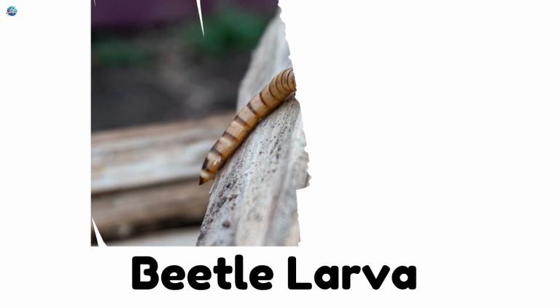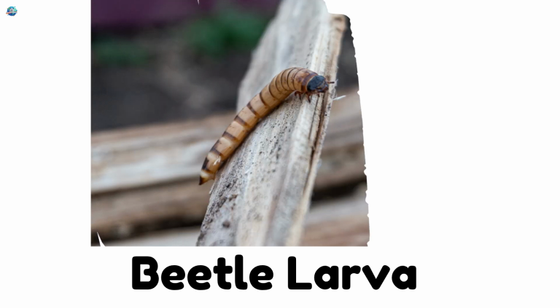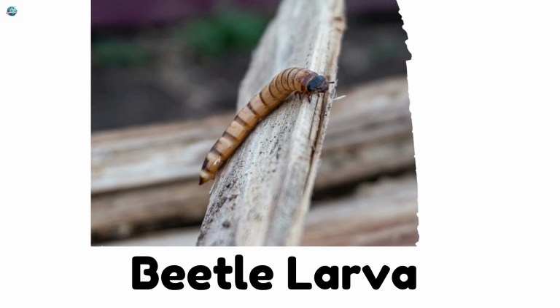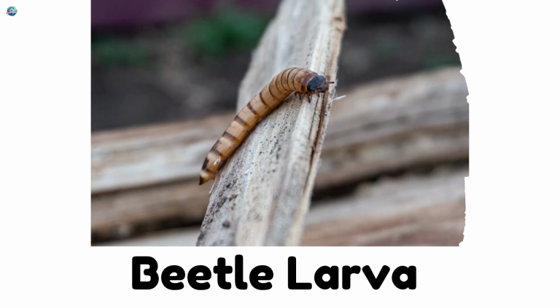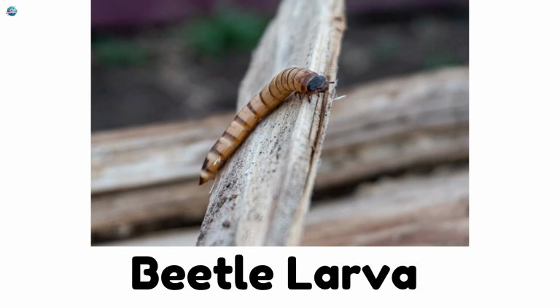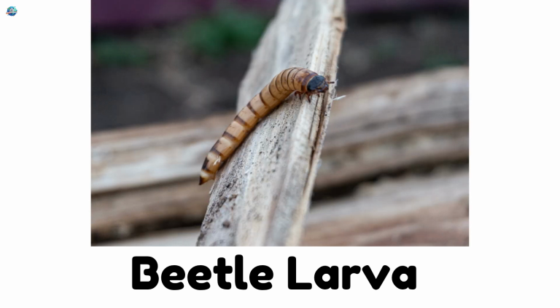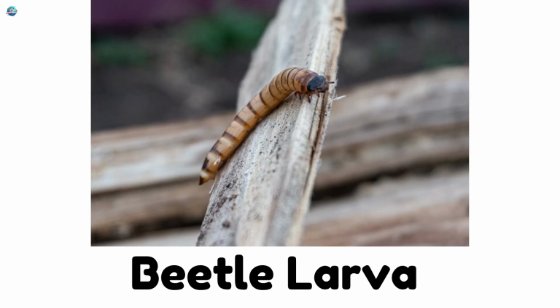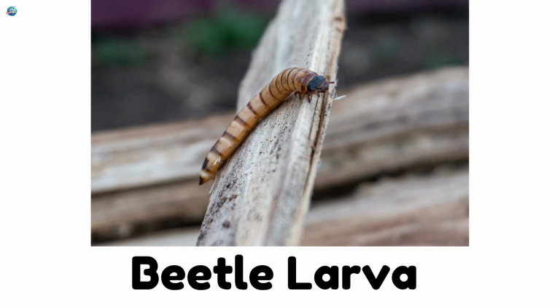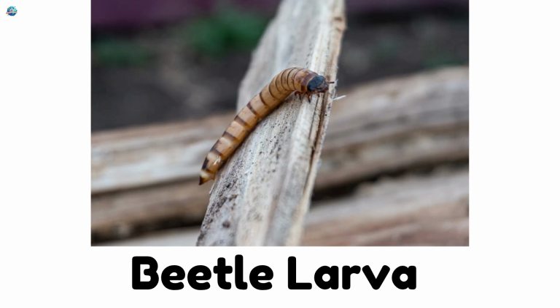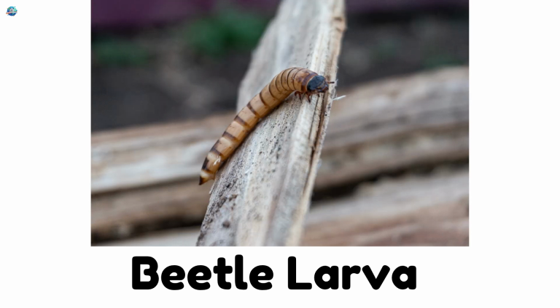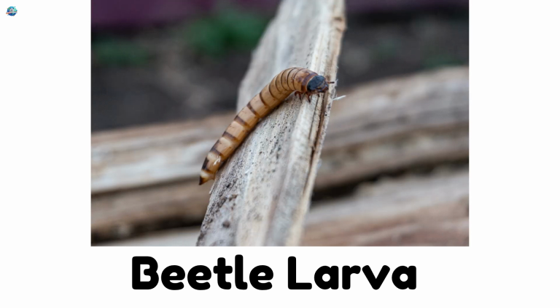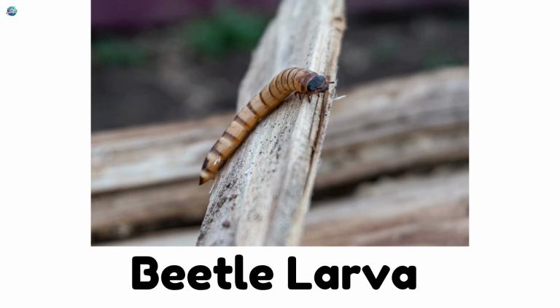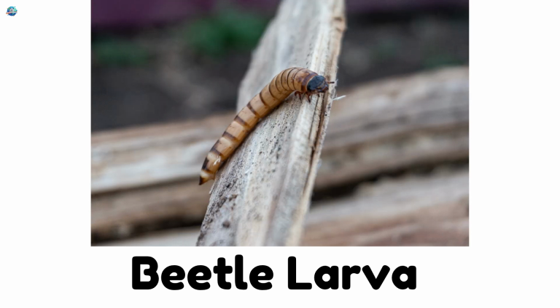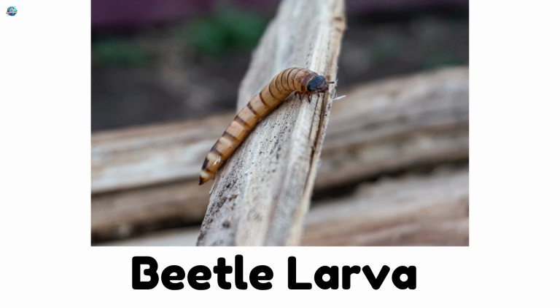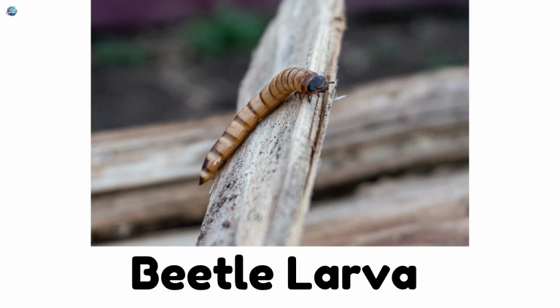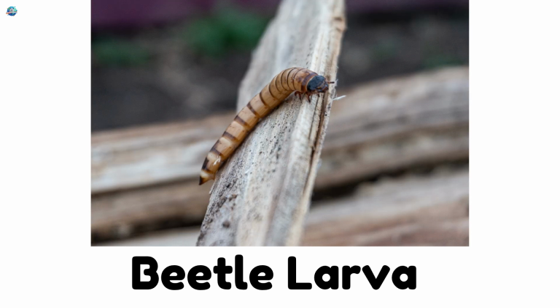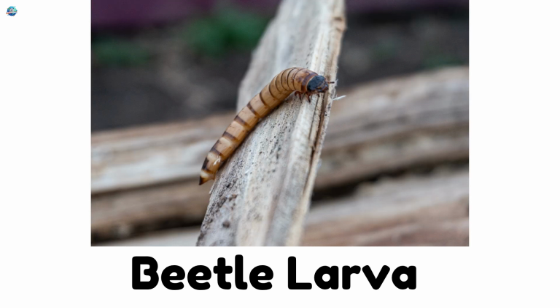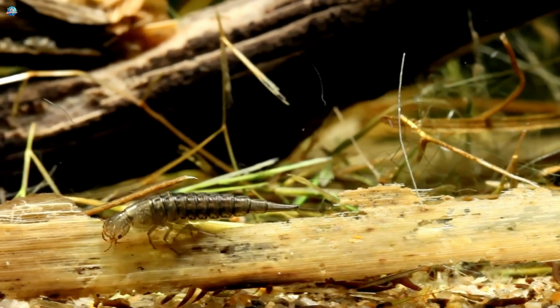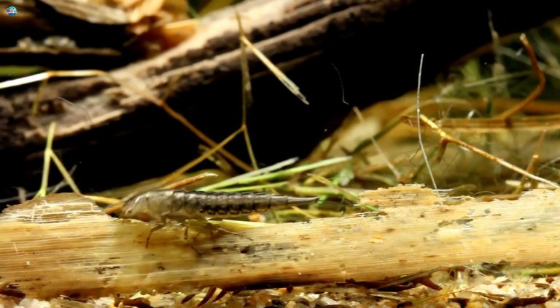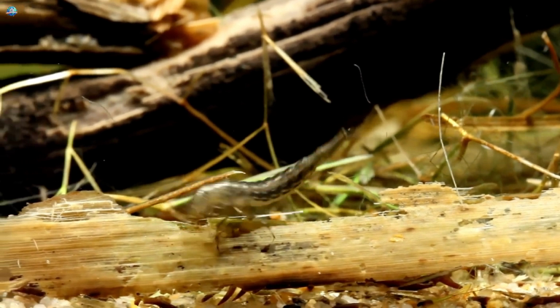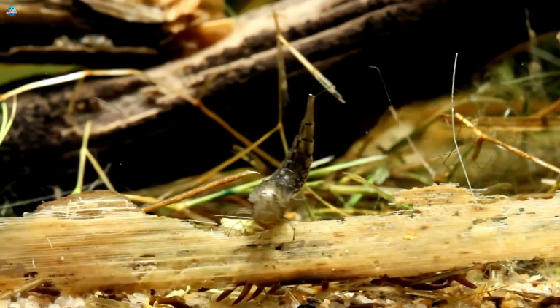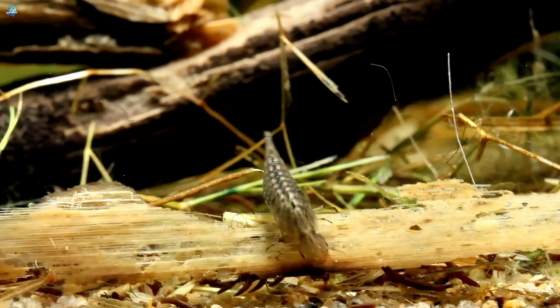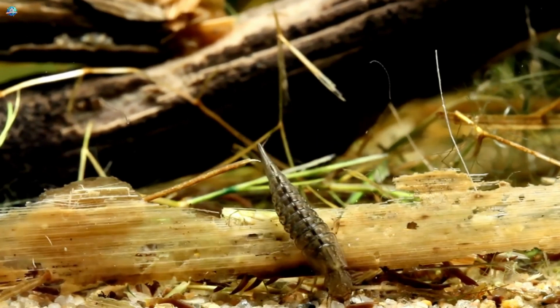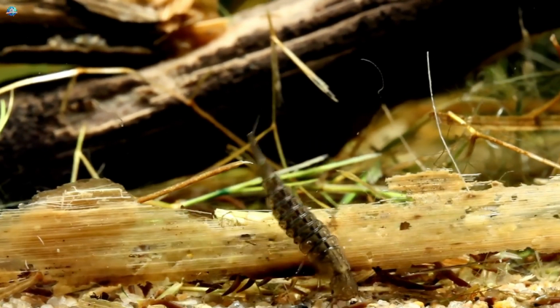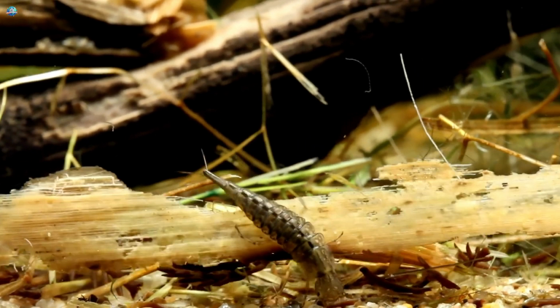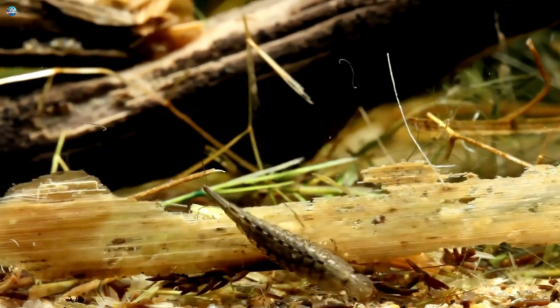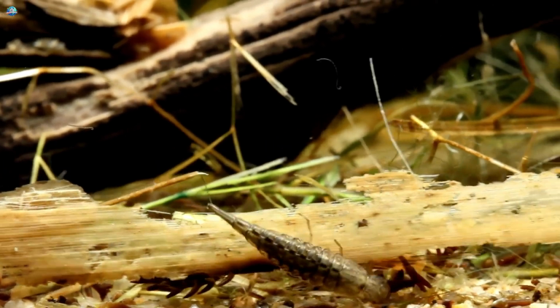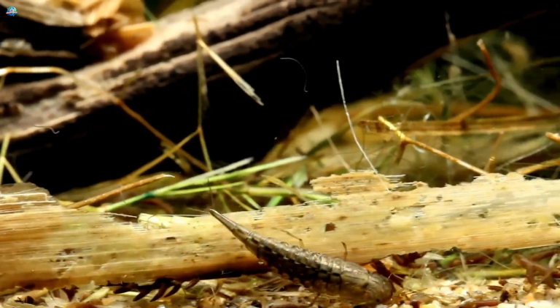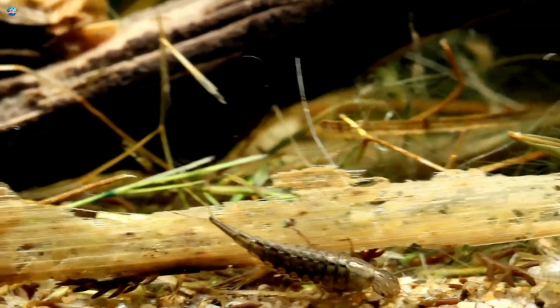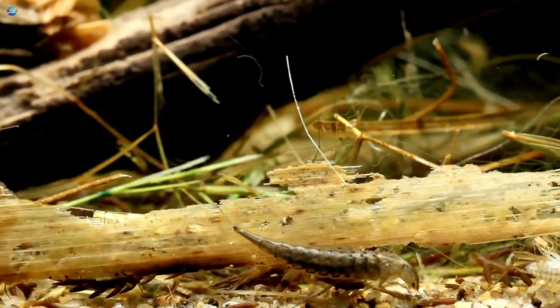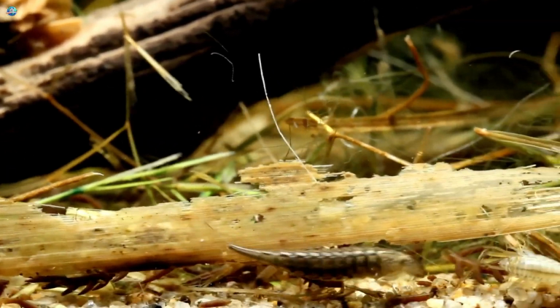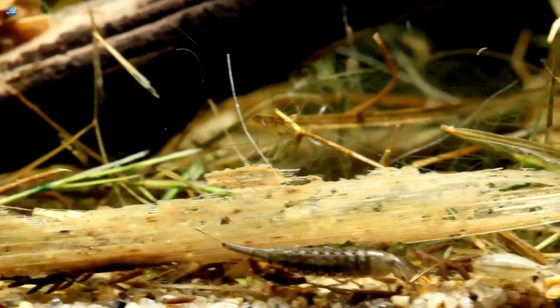Beetle larva. The baby stage of beetles — small, wiggly, and always hungry.